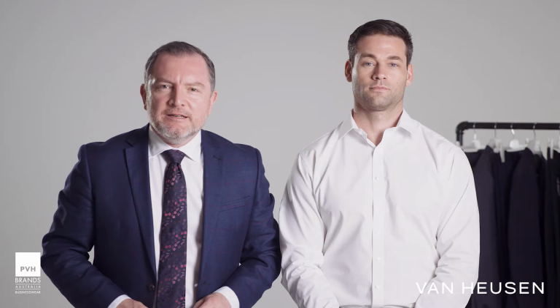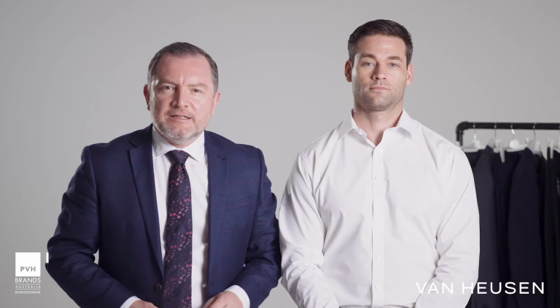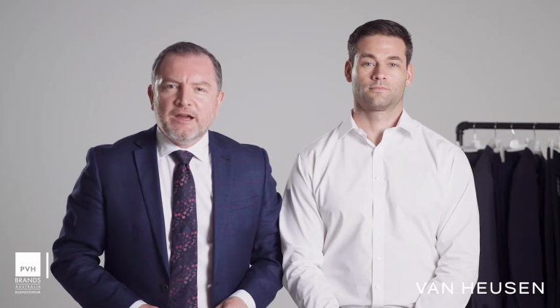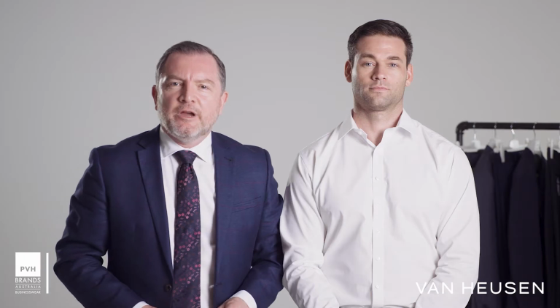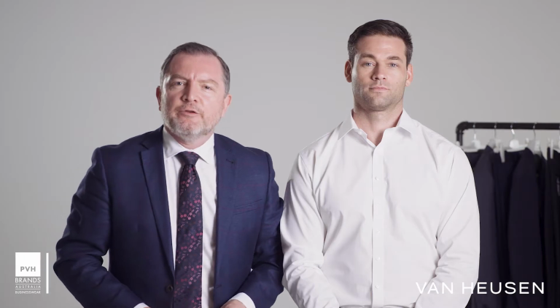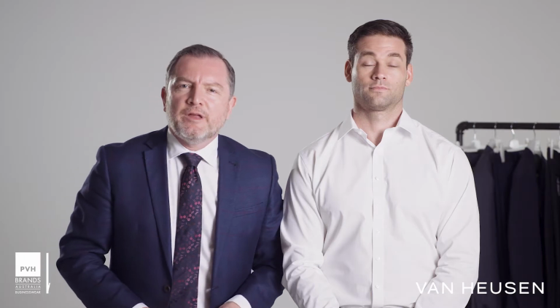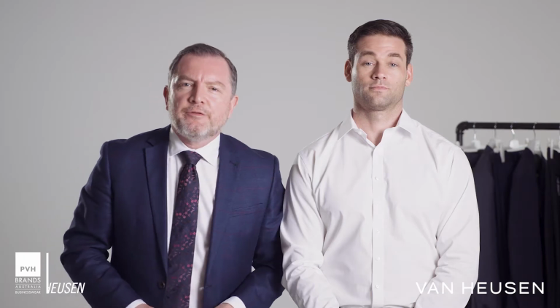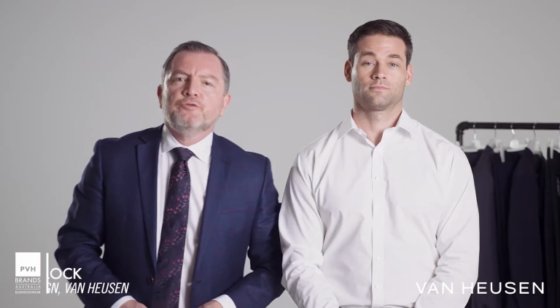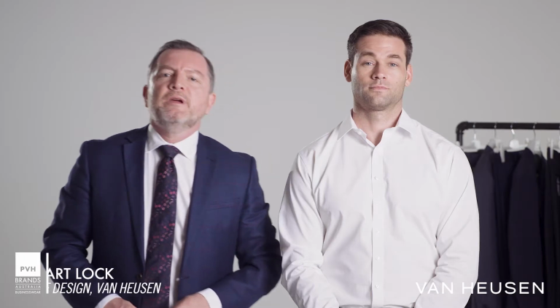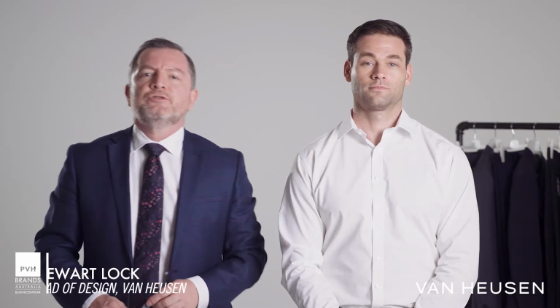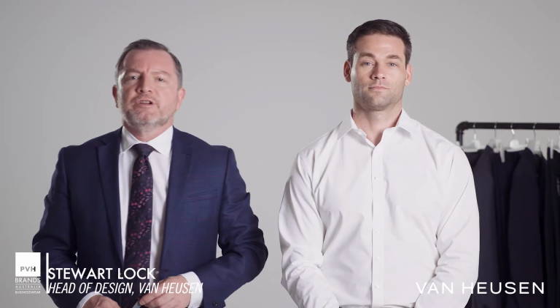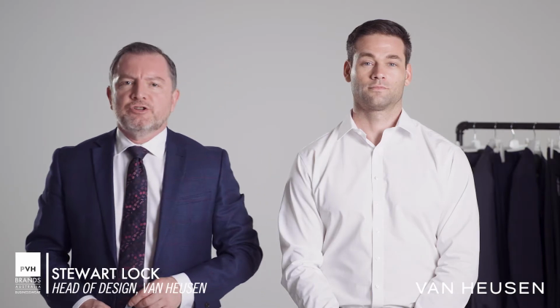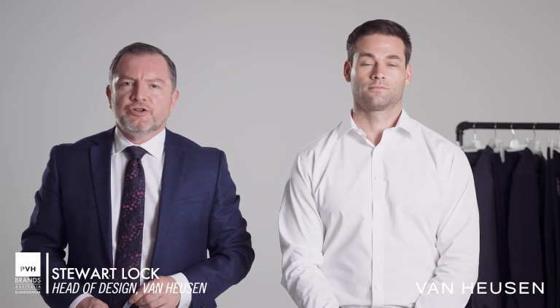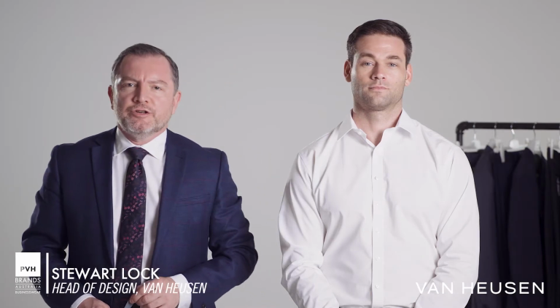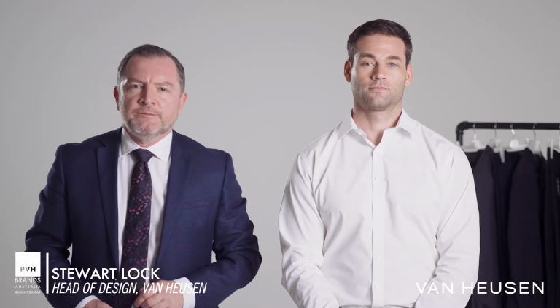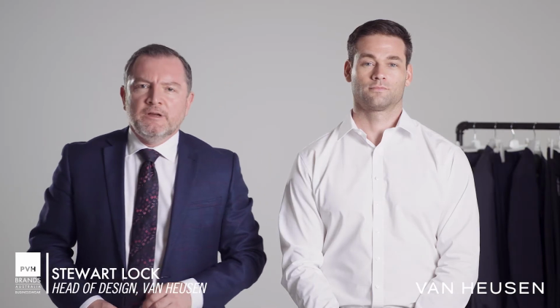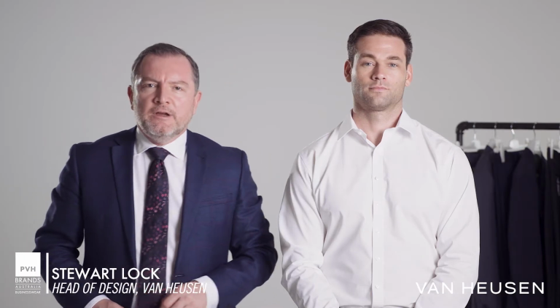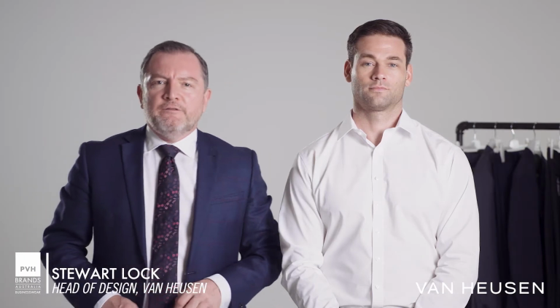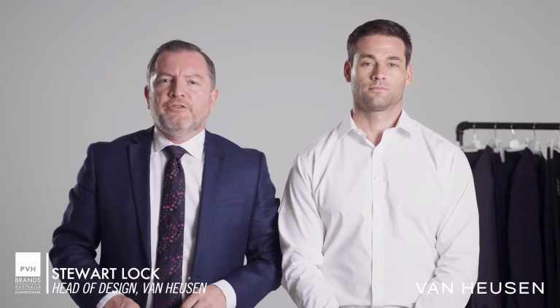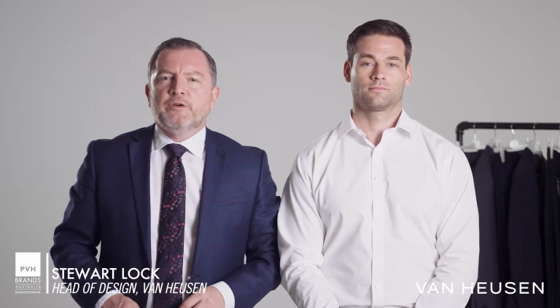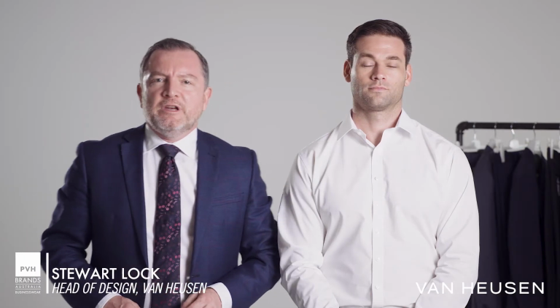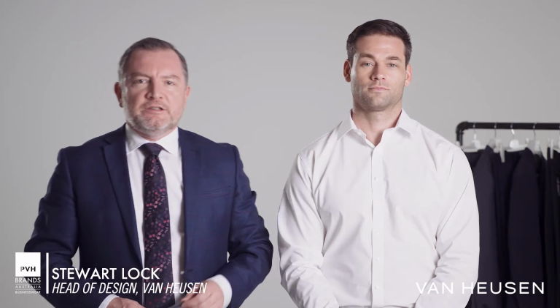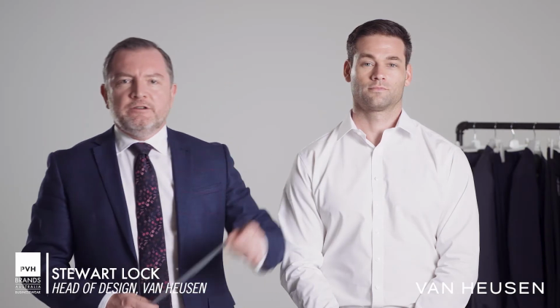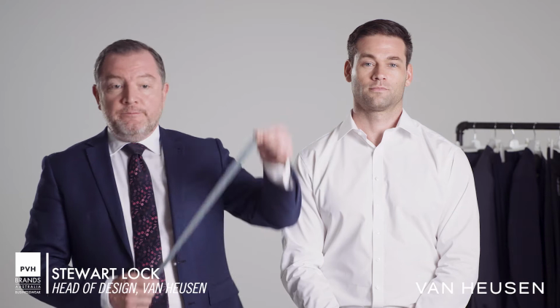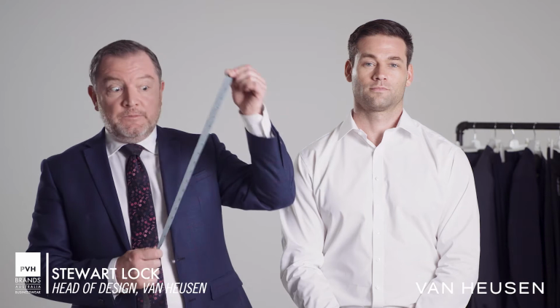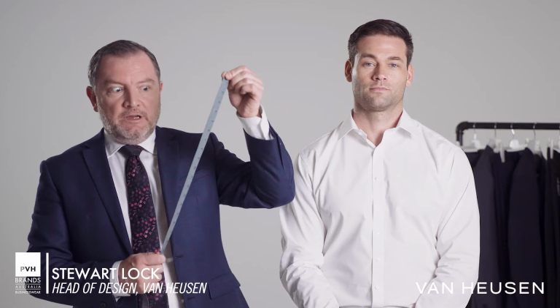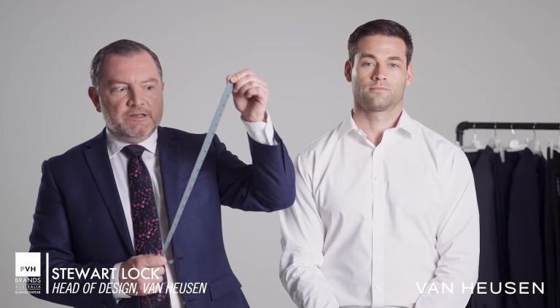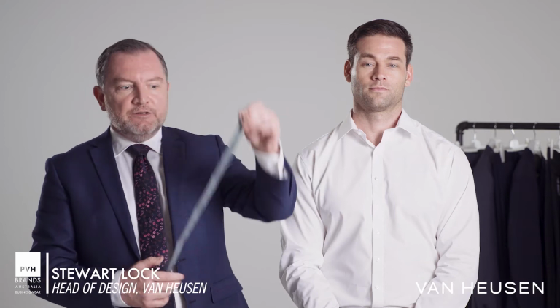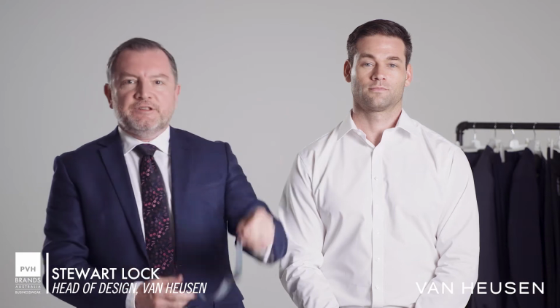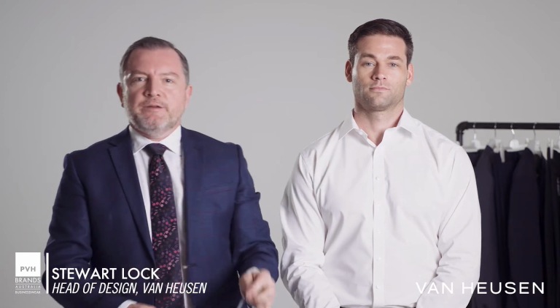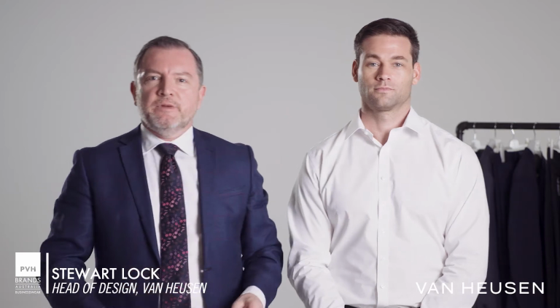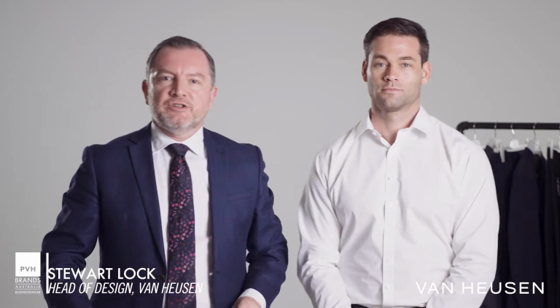Today we're going to run through measuring a shirt. First thing we need to do is get yourself a tape measure.